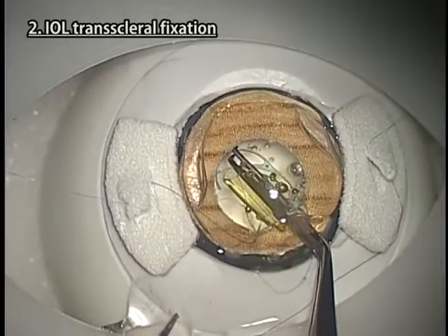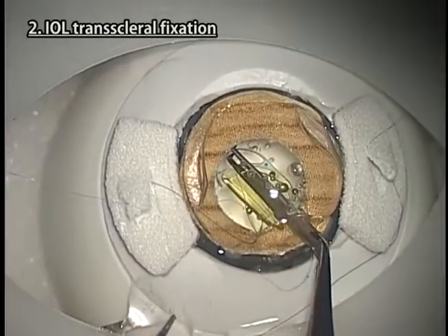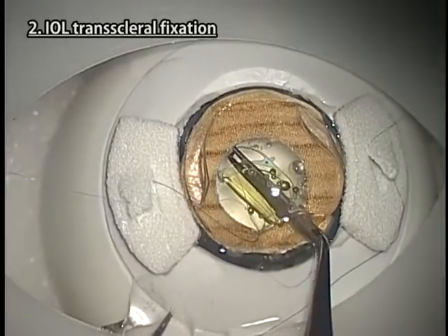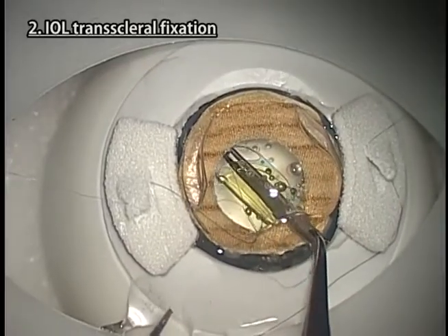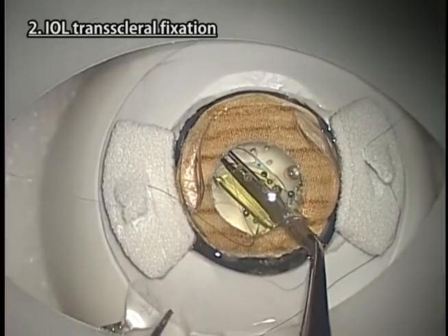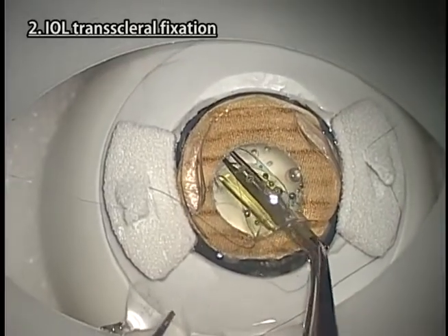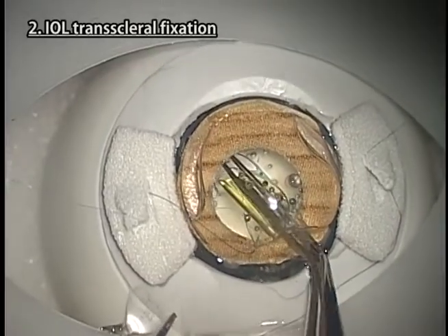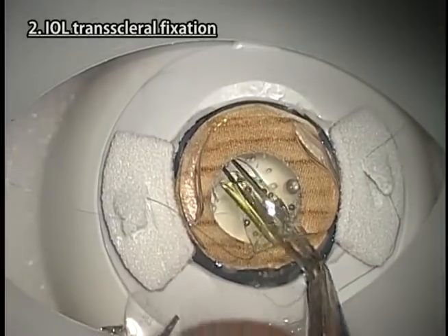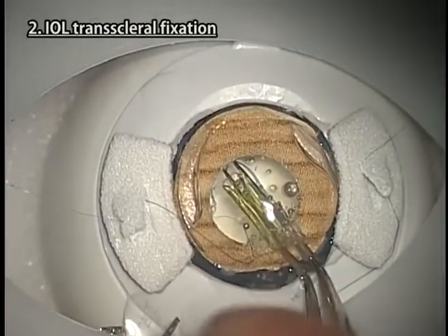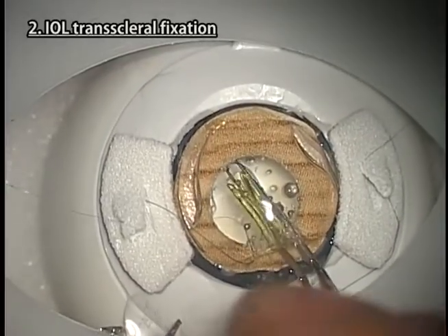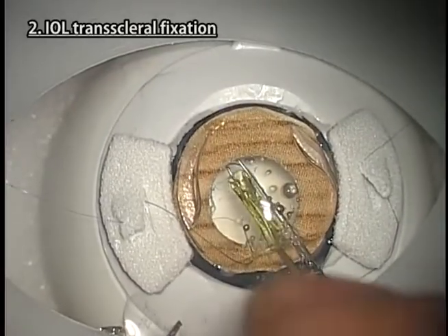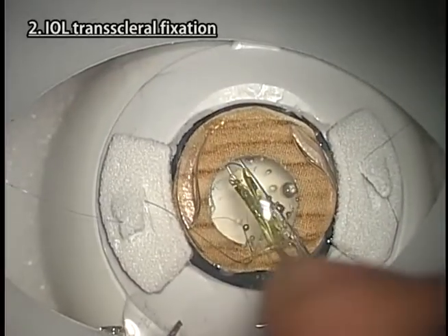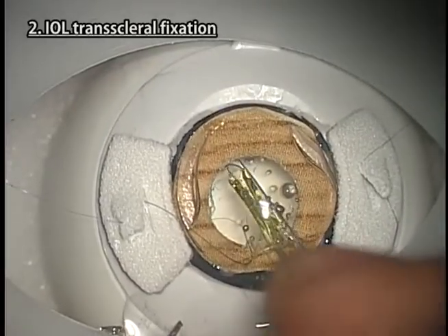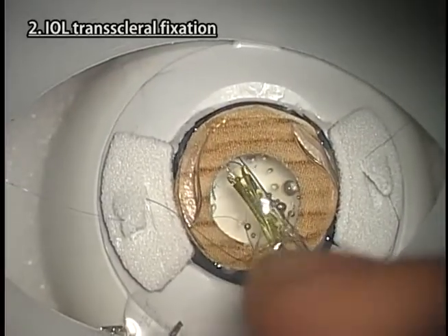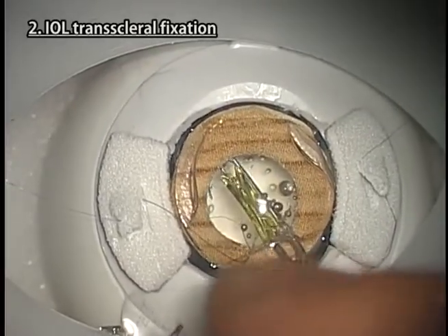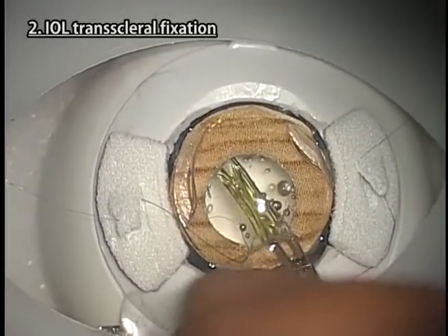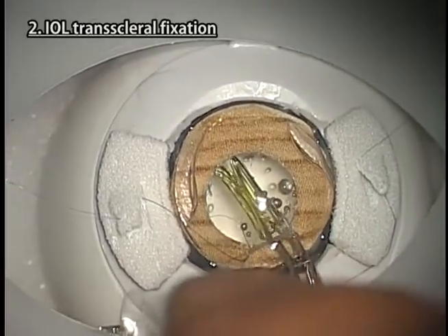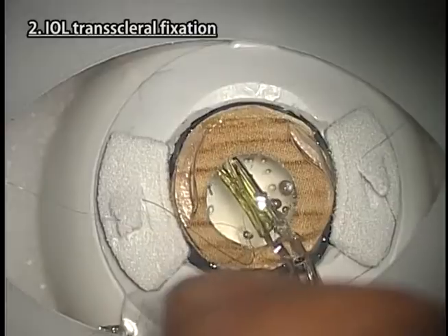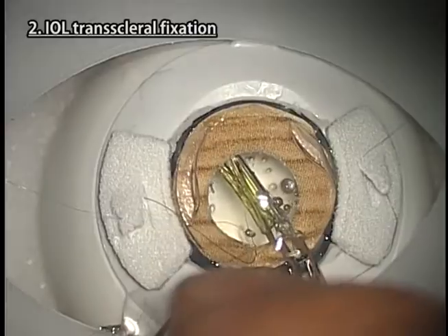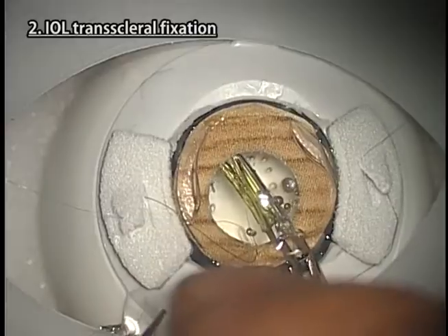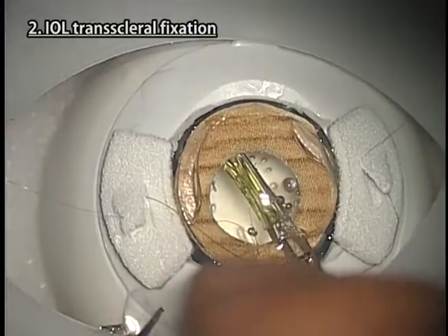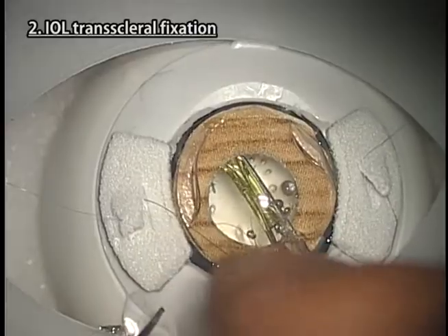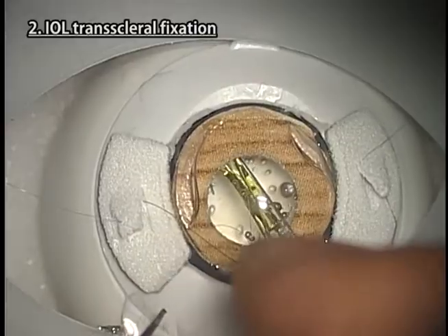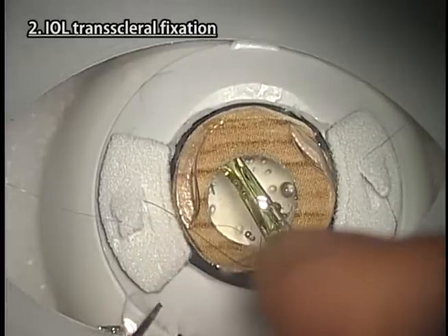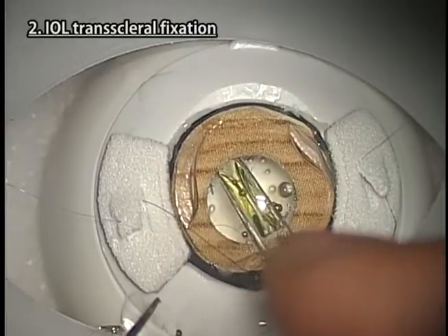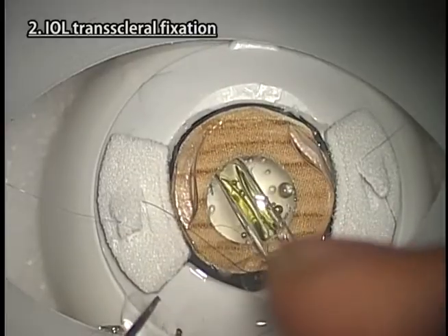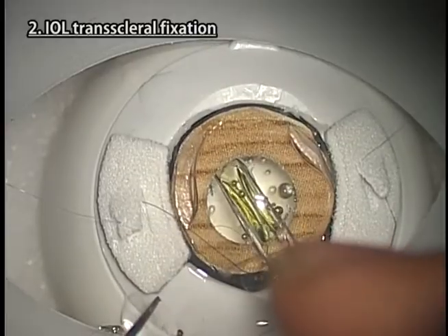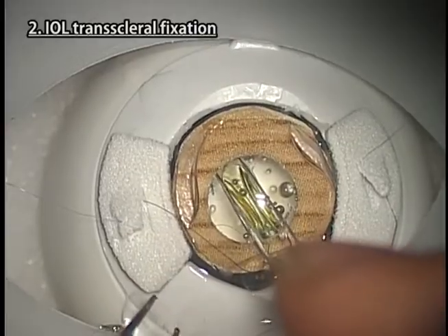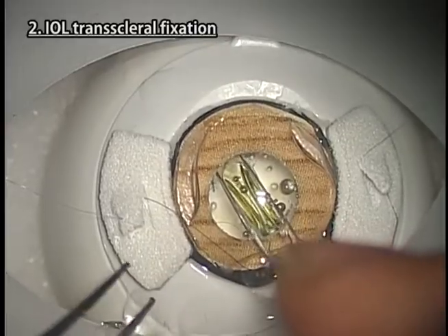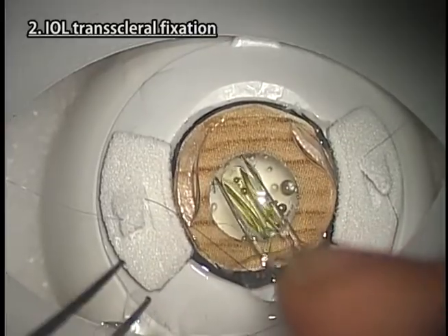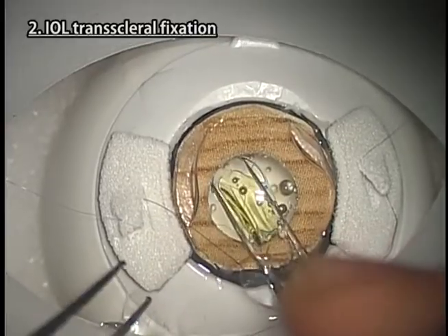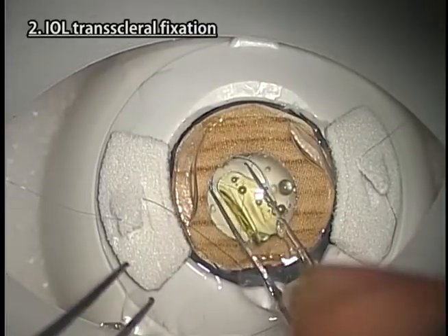If you don't have a front edge on the left side, you can practice the actual treatment of vitreous.